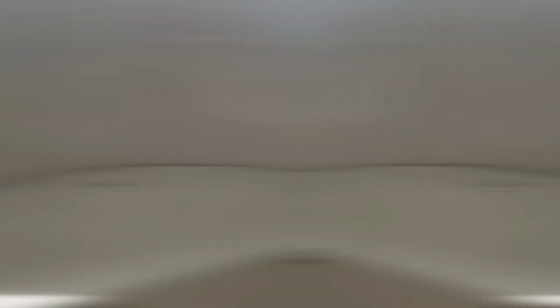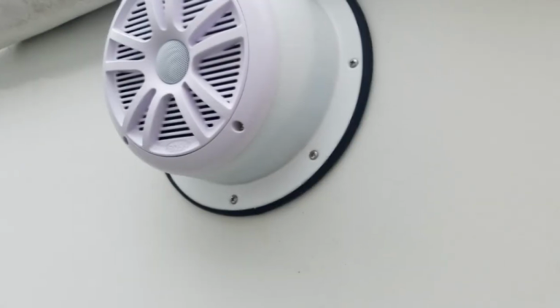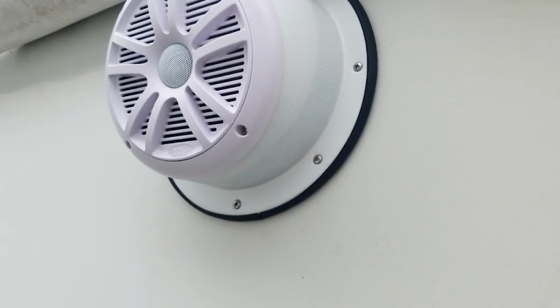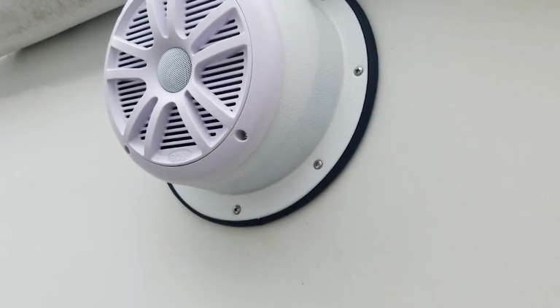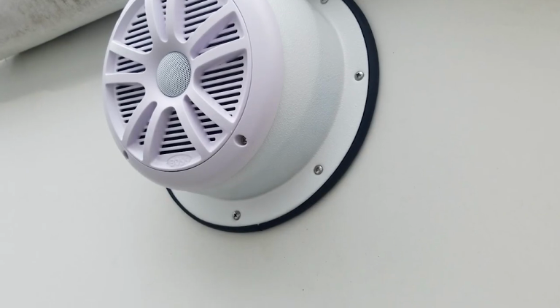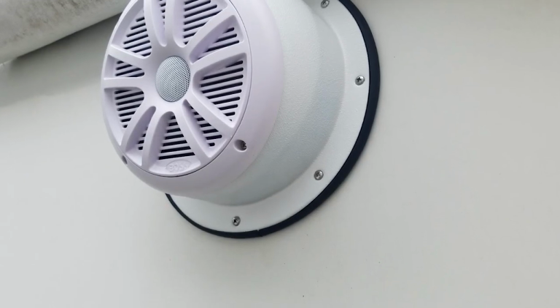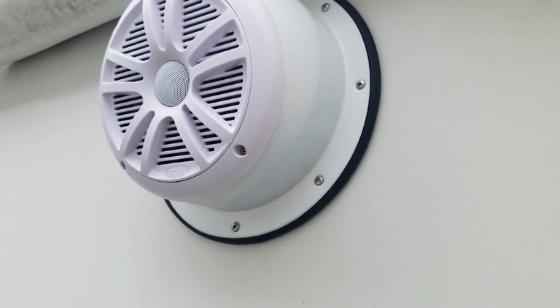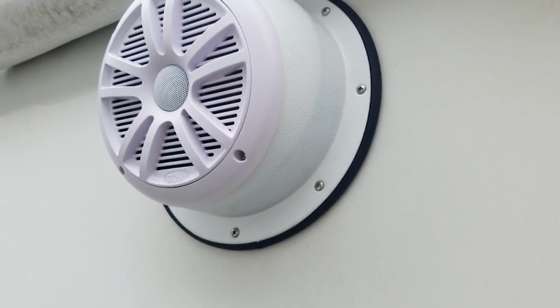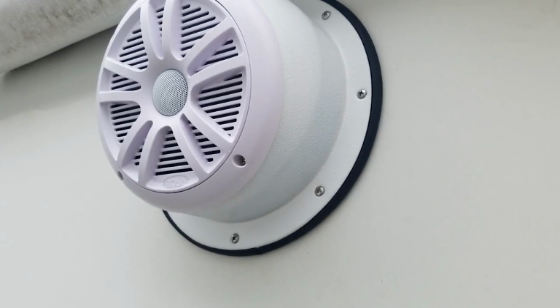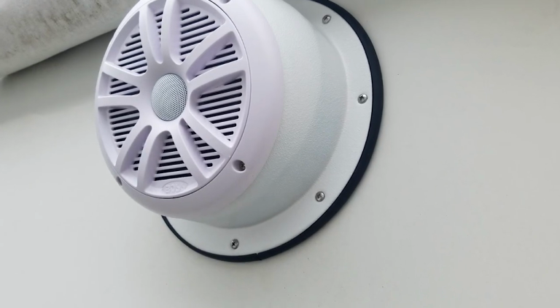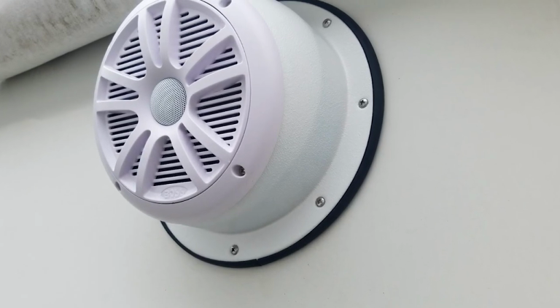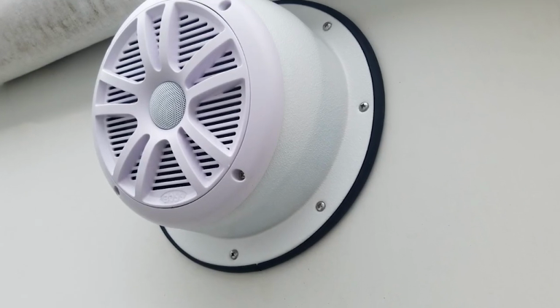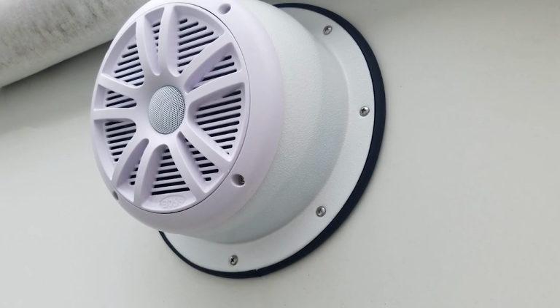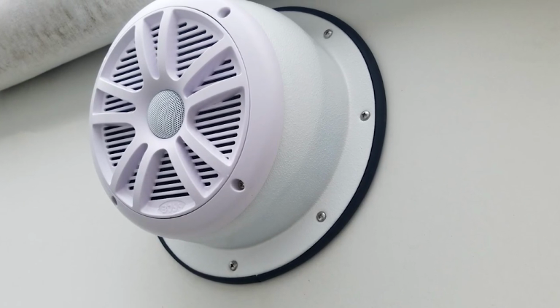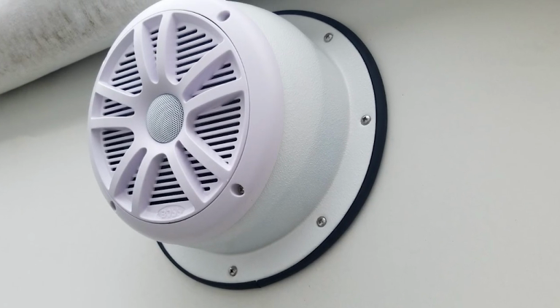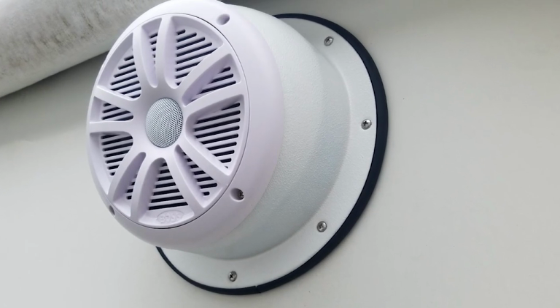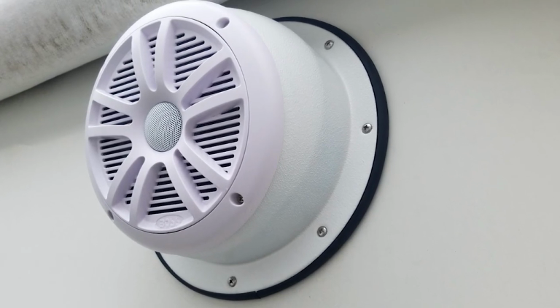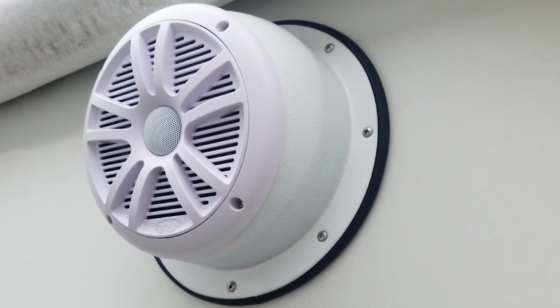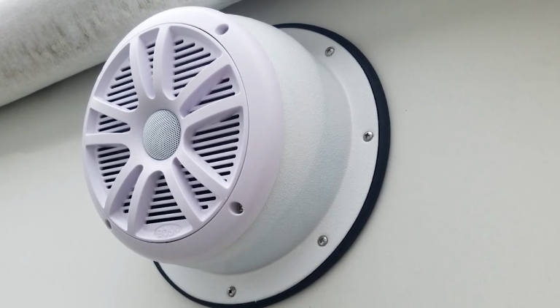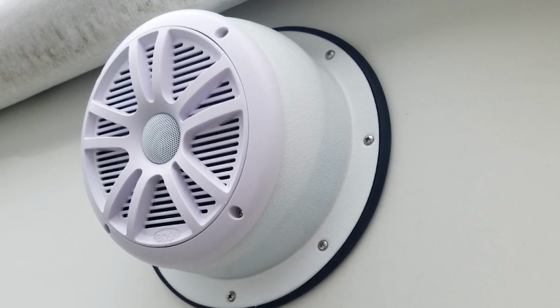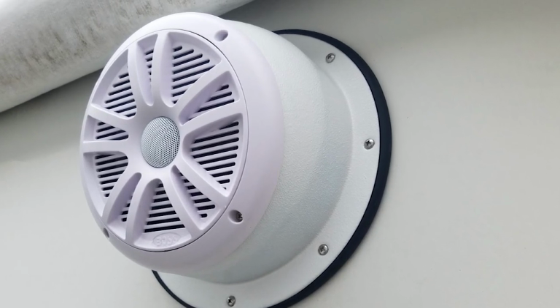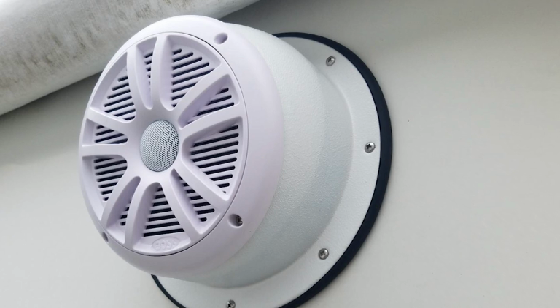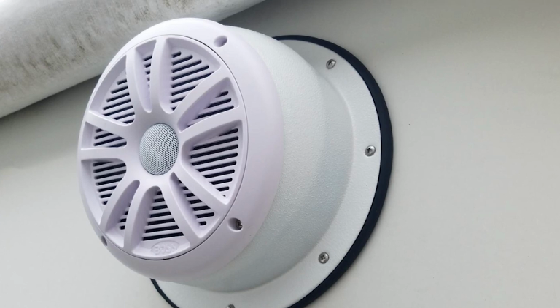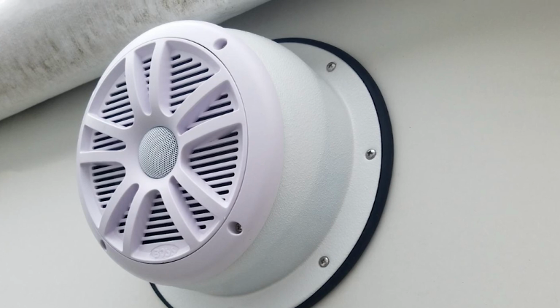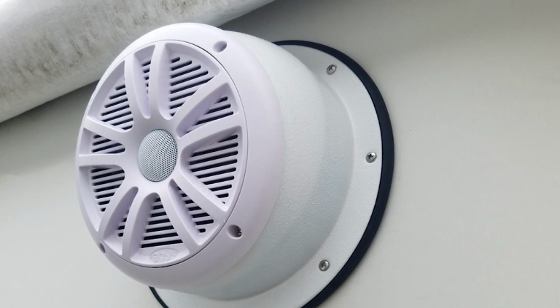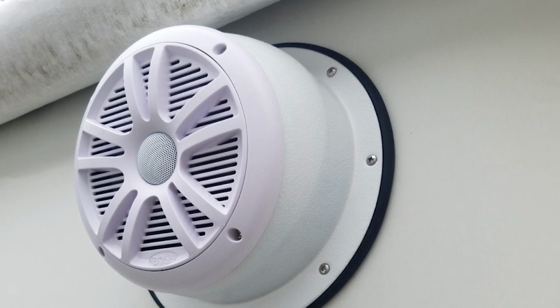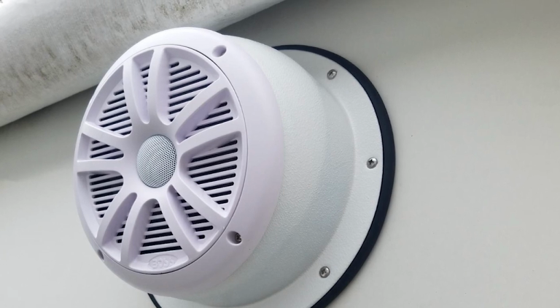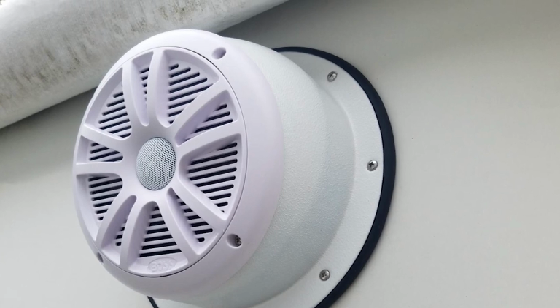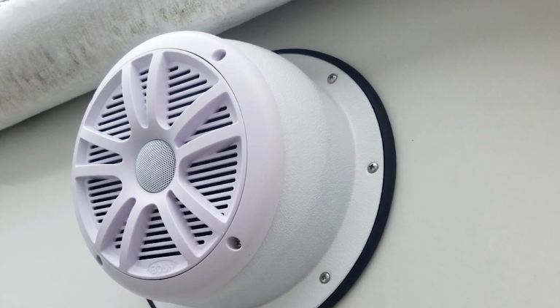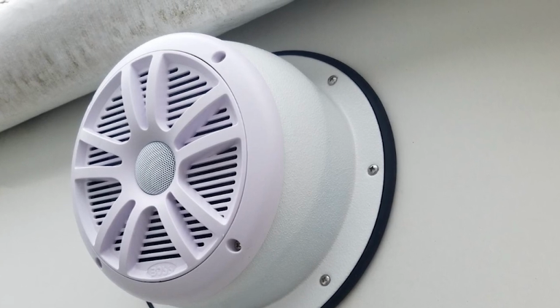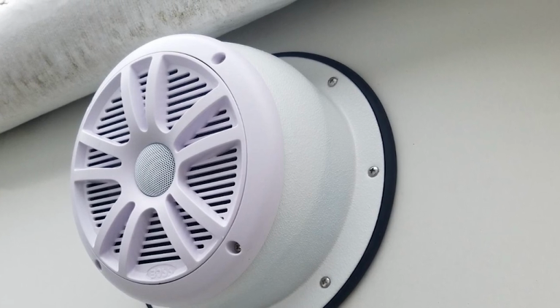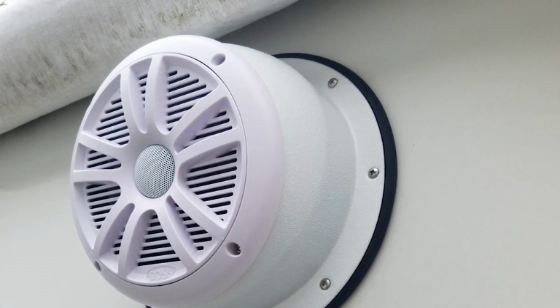Sometimes, a separate or external amplifier will have to be employed so that your speakers get the adequate power they need for optimal performance.